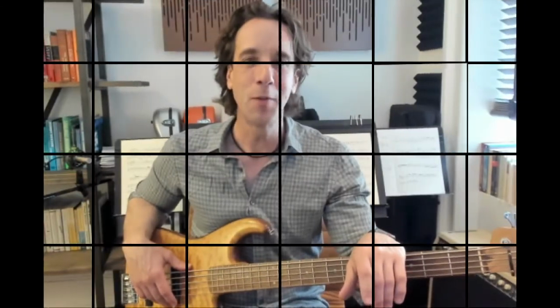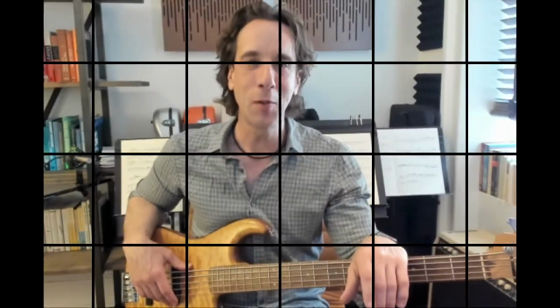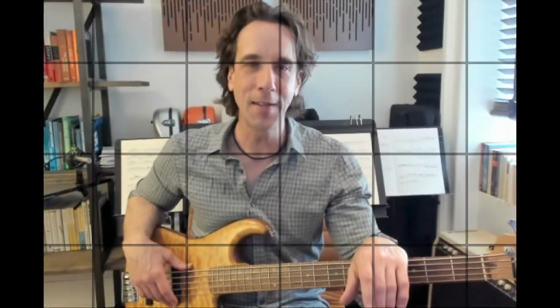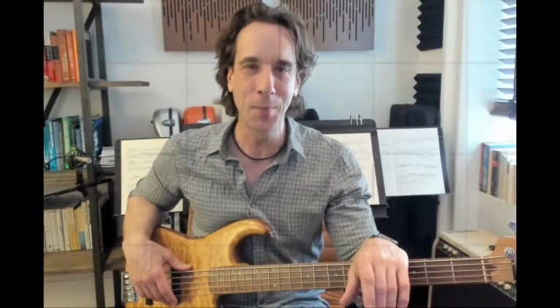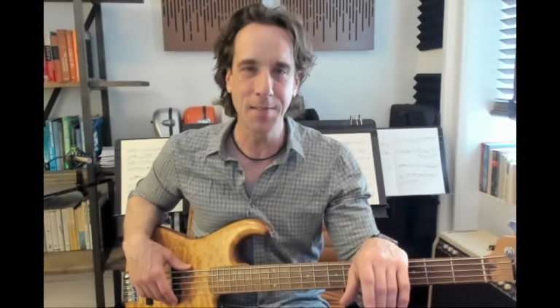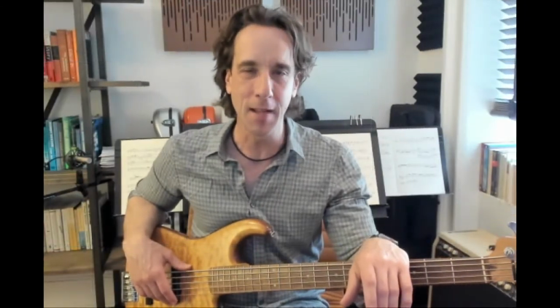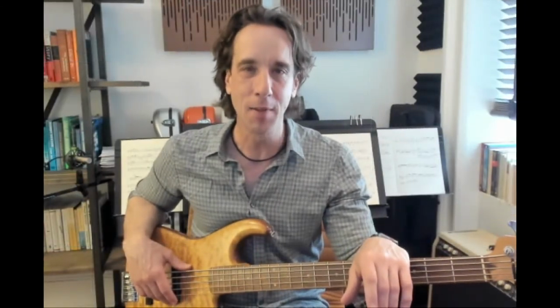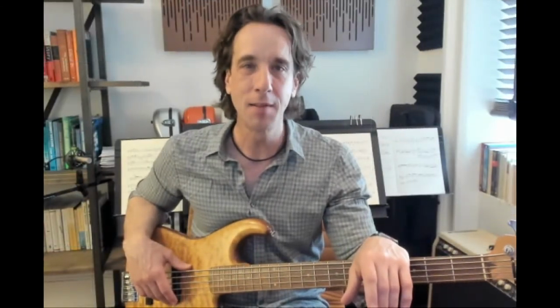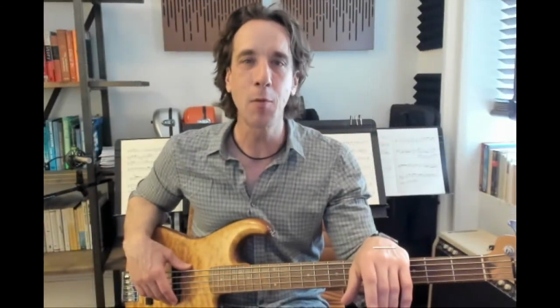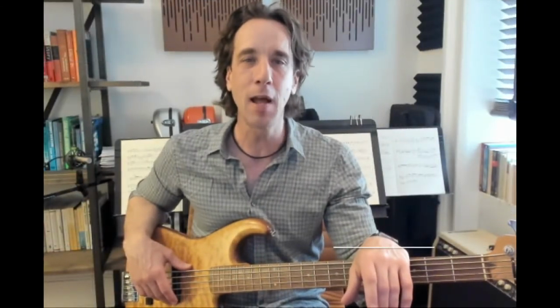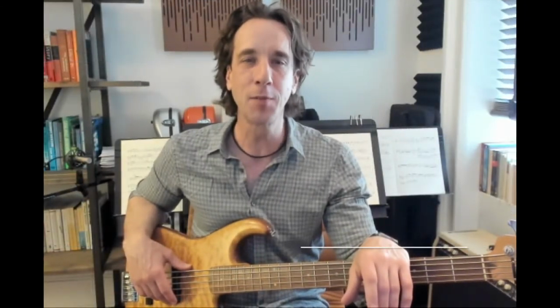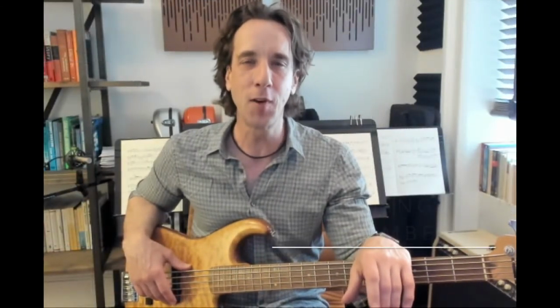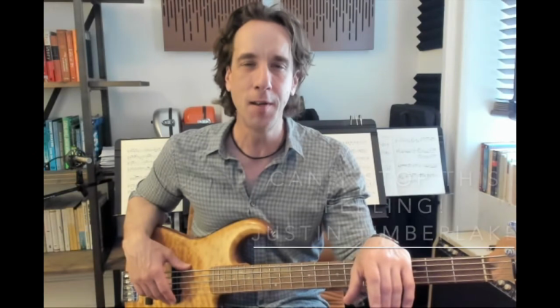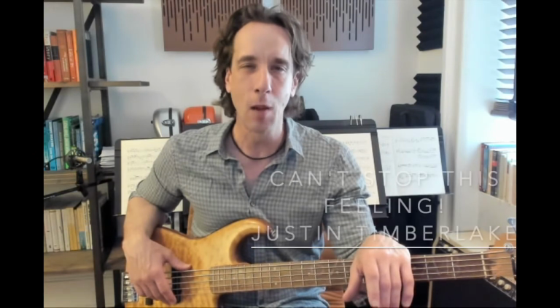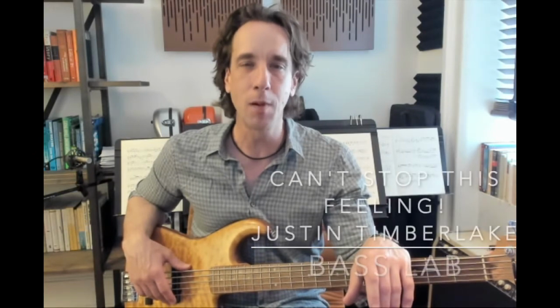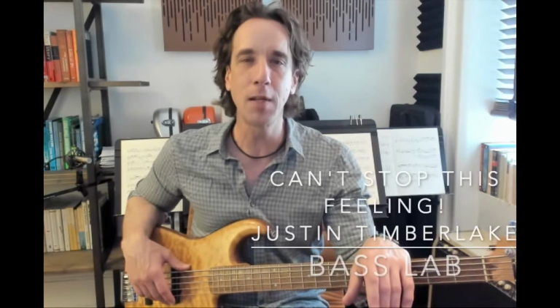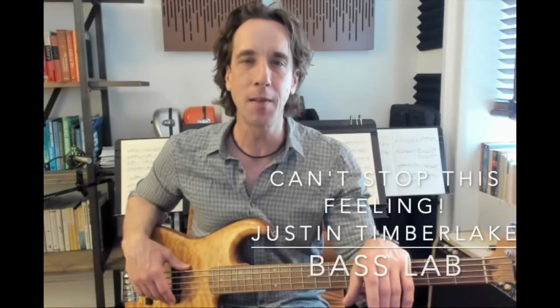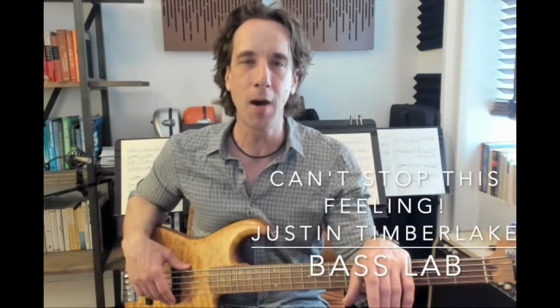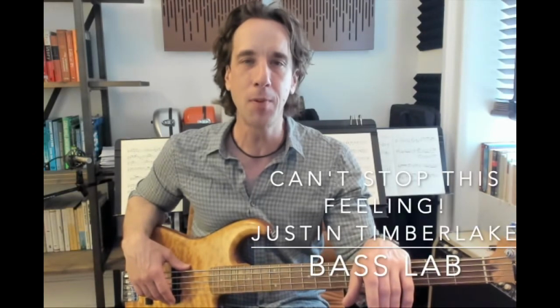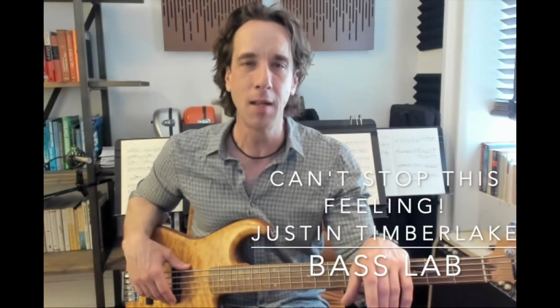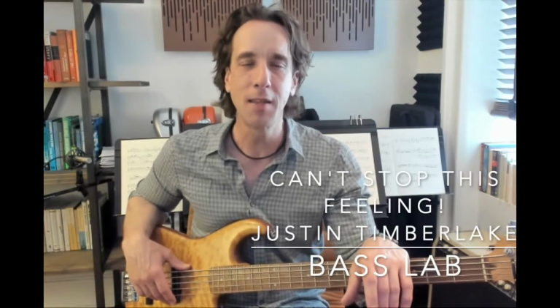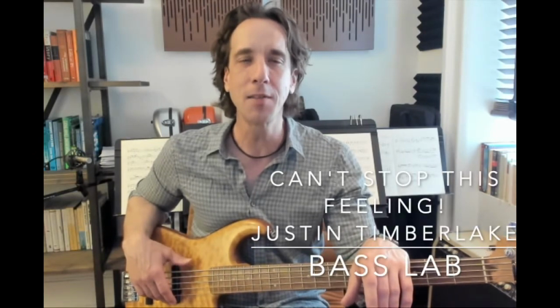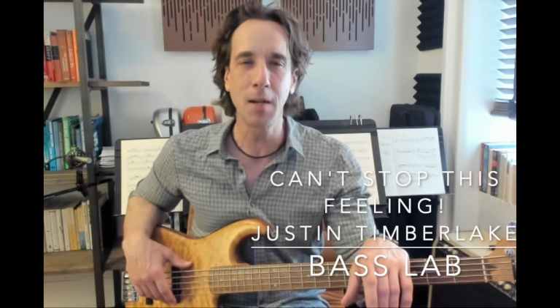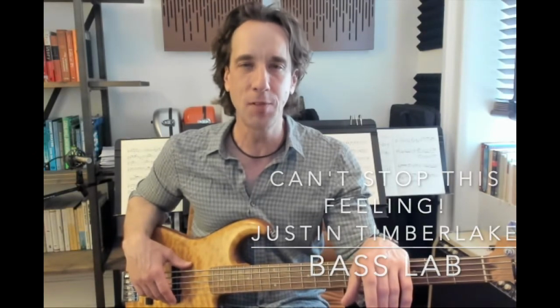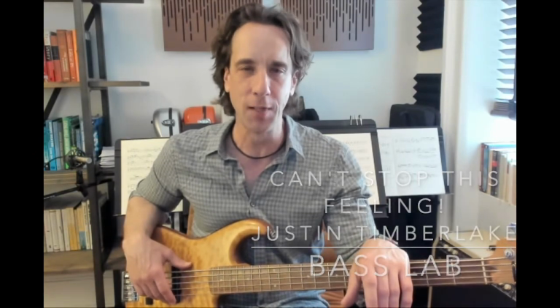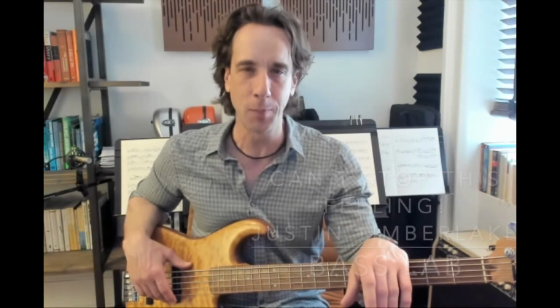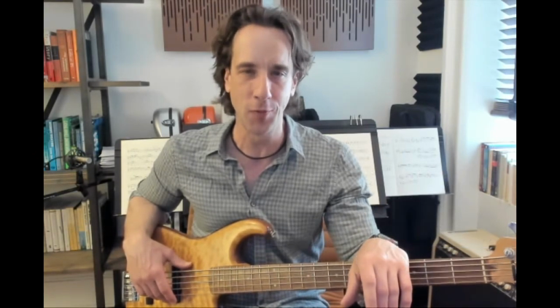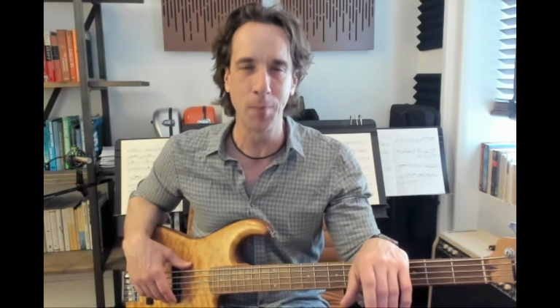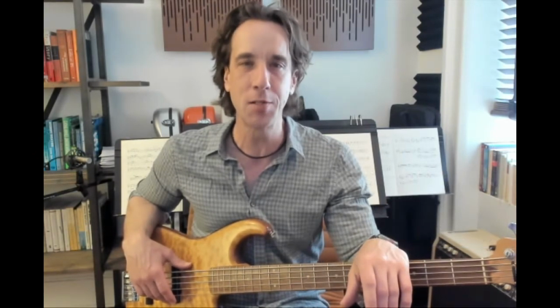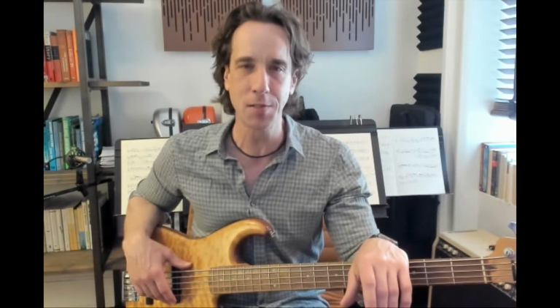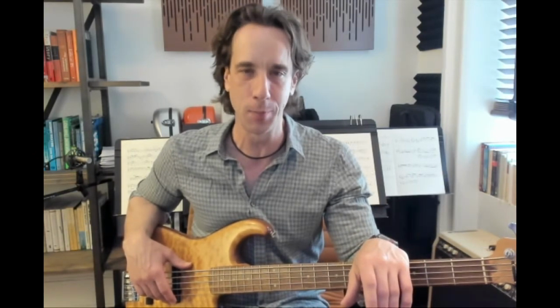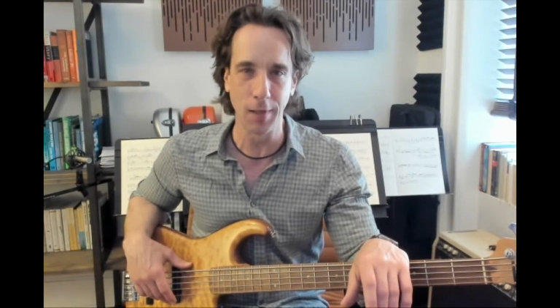Welcome back to the Bass Lab. Today we're going to have some fun and break down the pop hit "Can't Stop the Feeling," performed by Justin Timberlake.